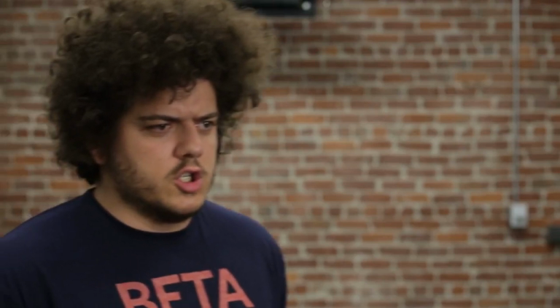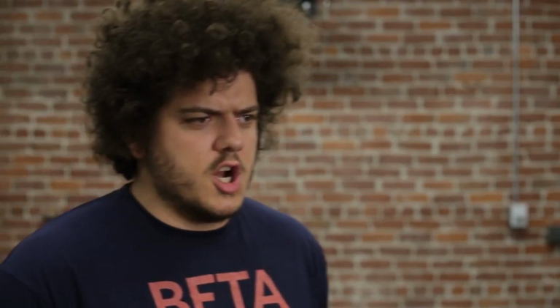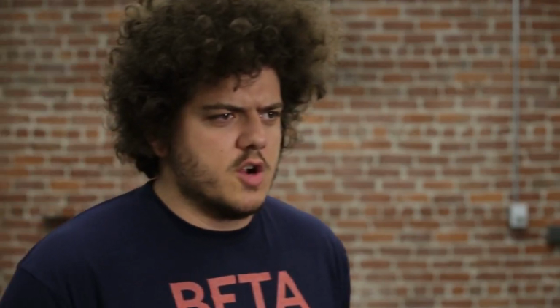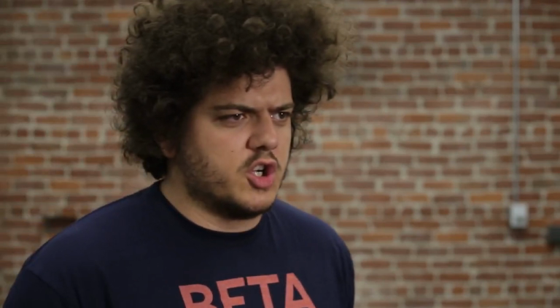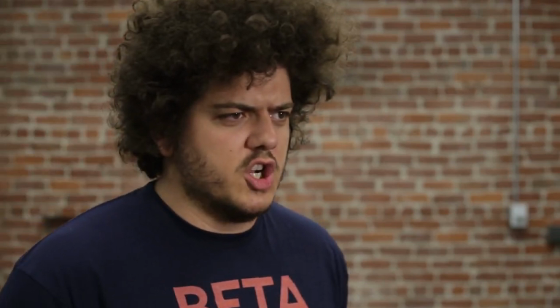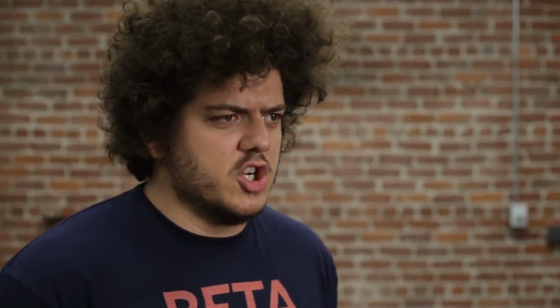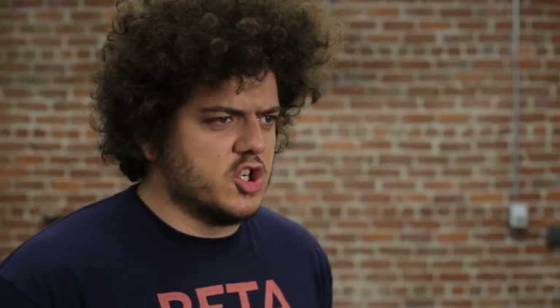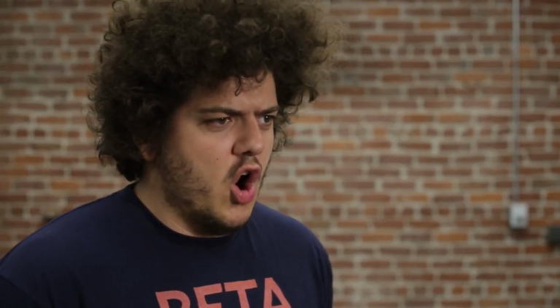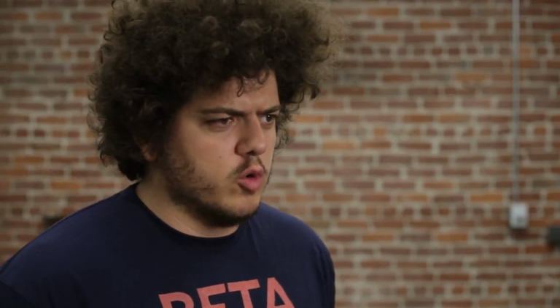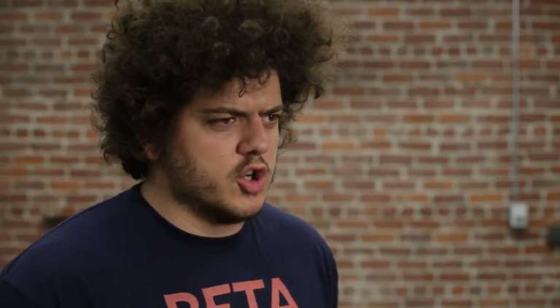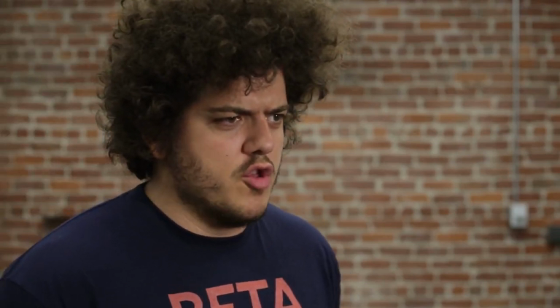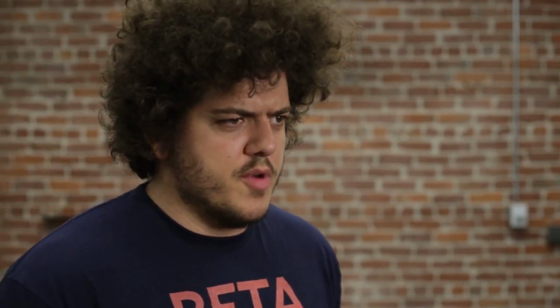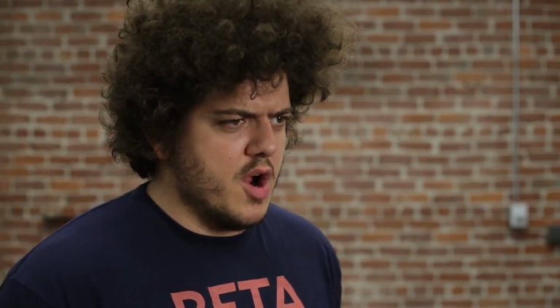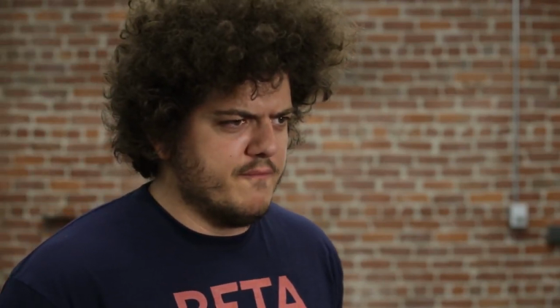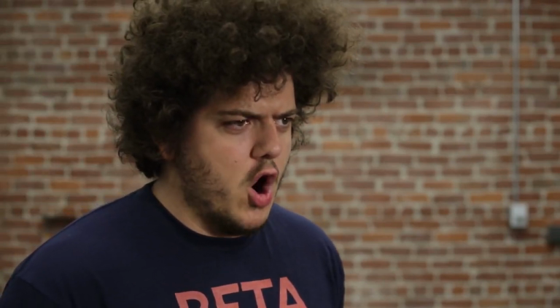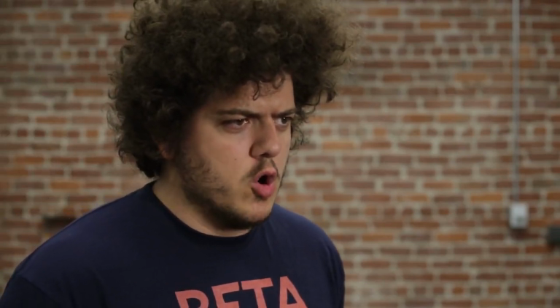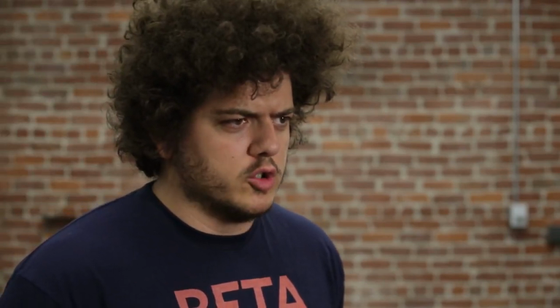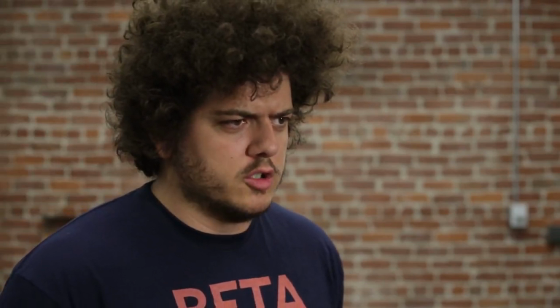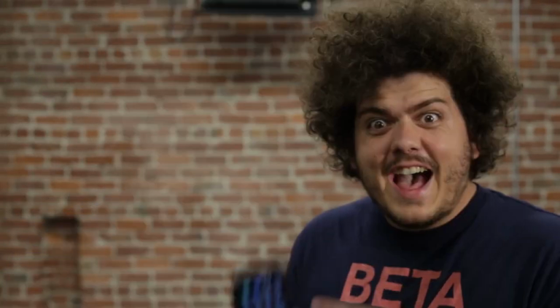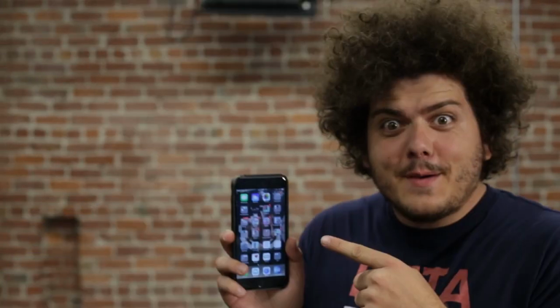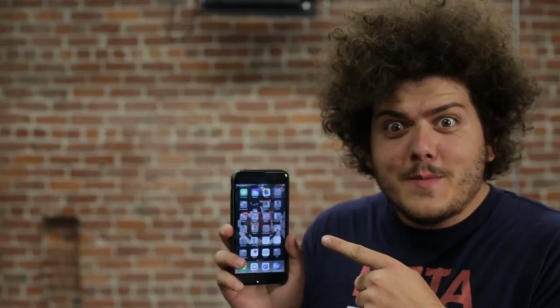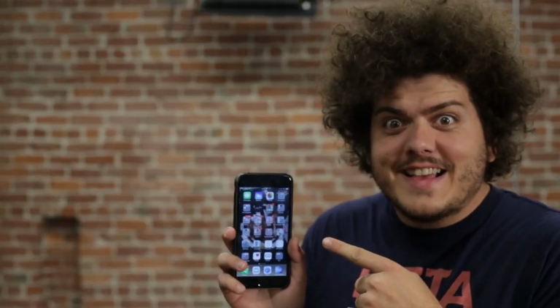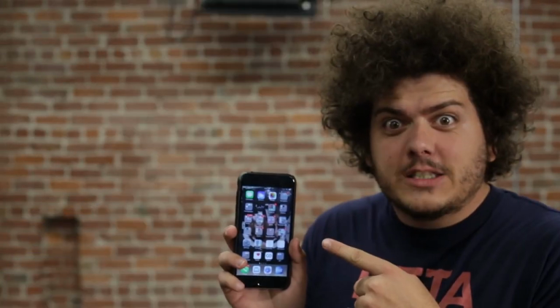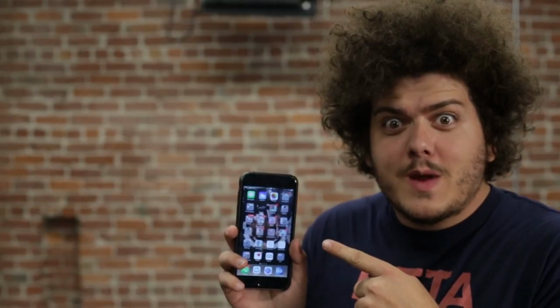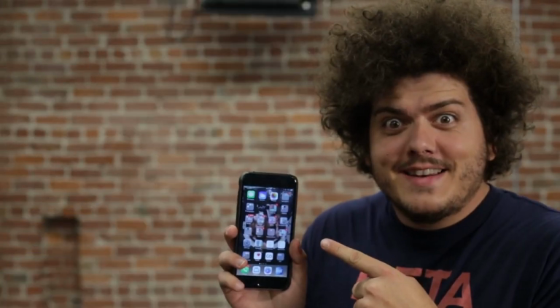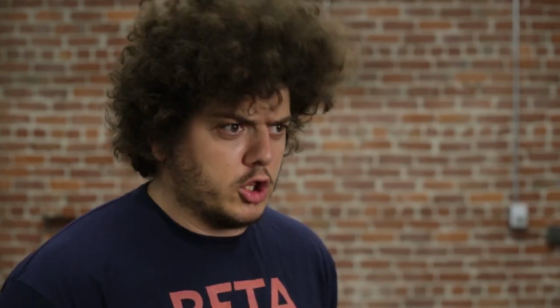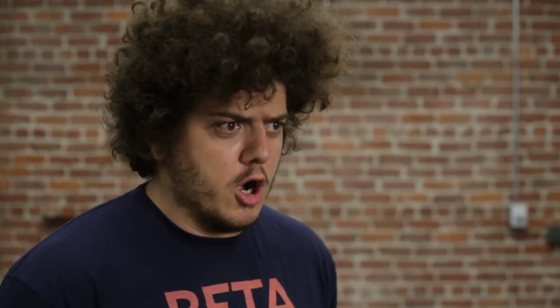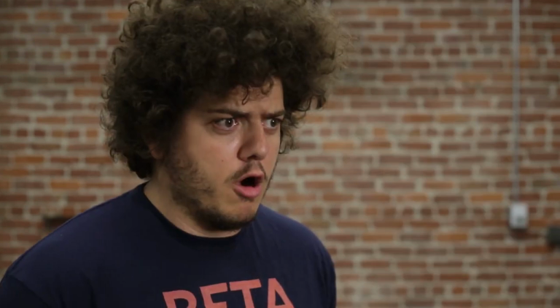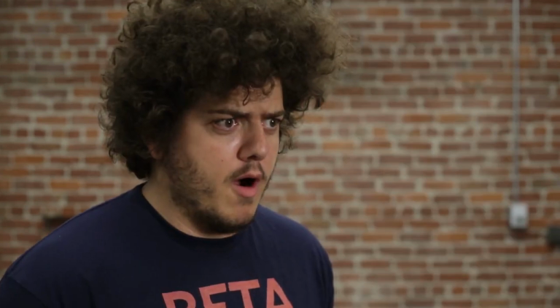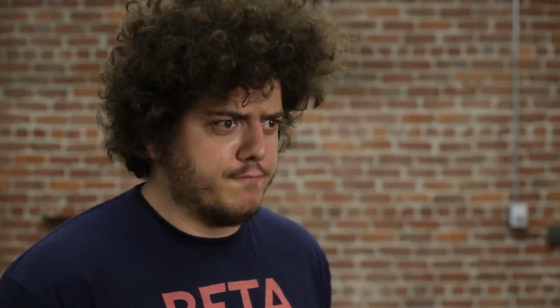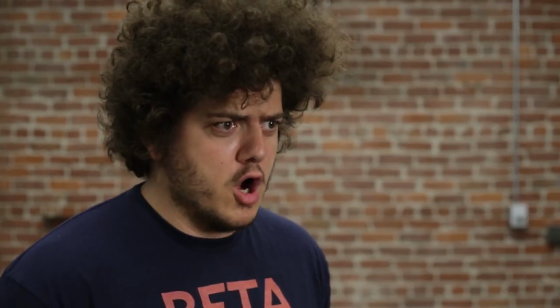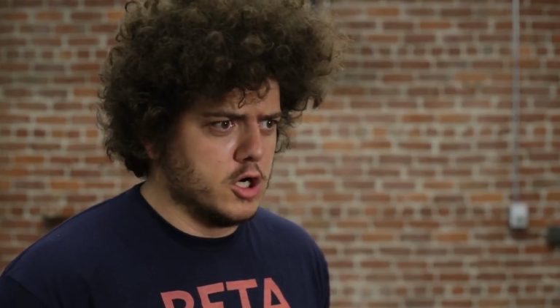These damn kids, always on them damn phones. Ow, you mean like this one? Get that out of my face!